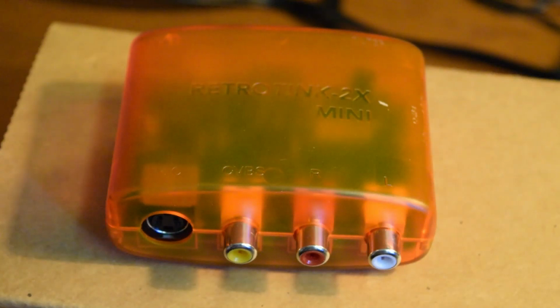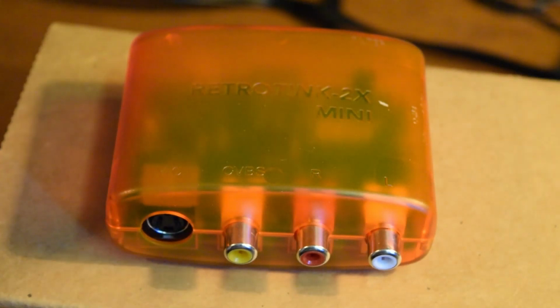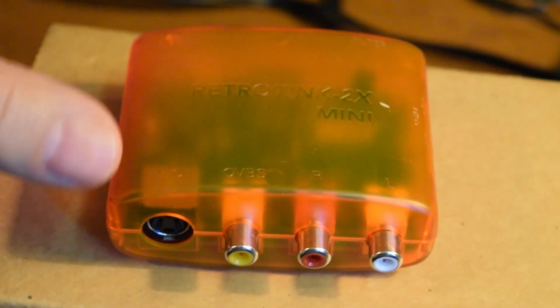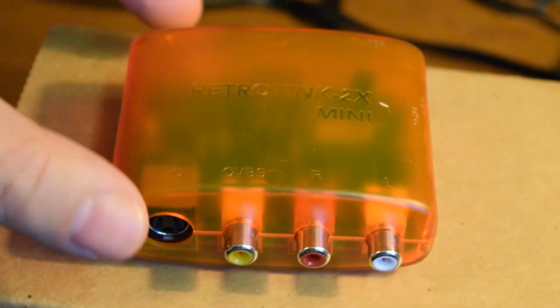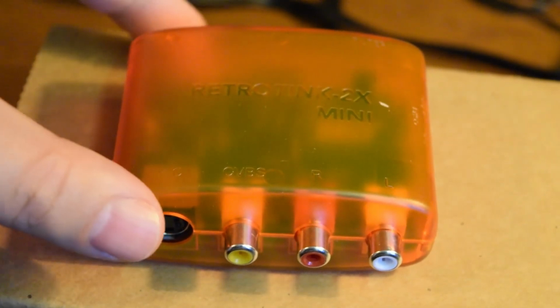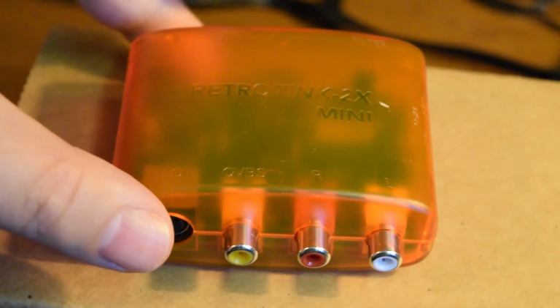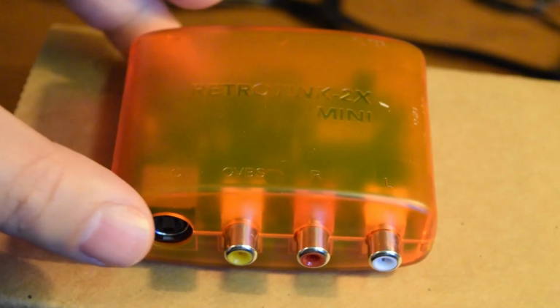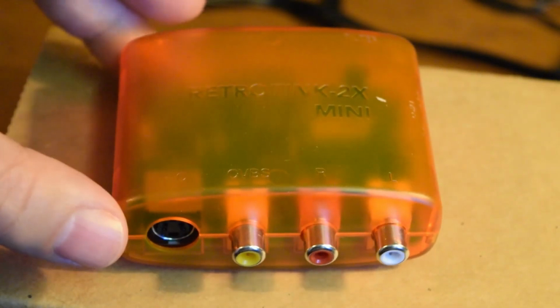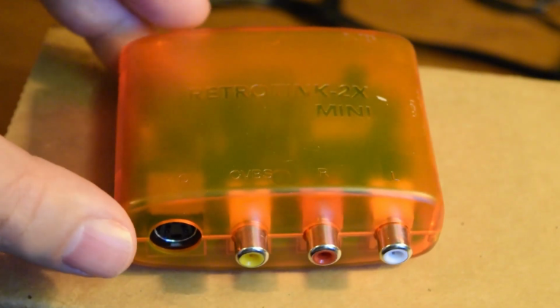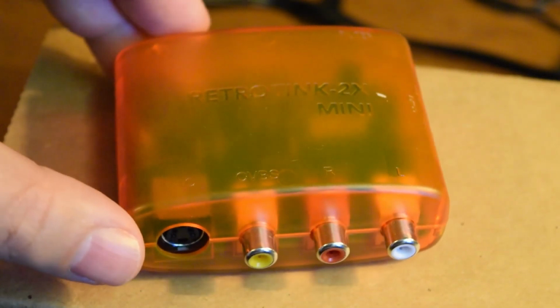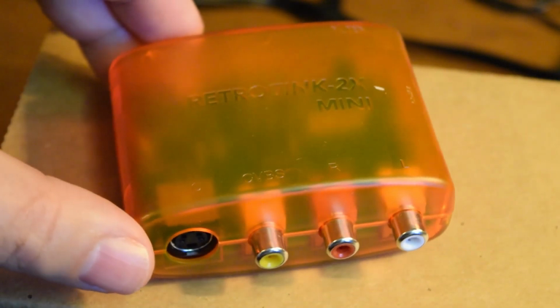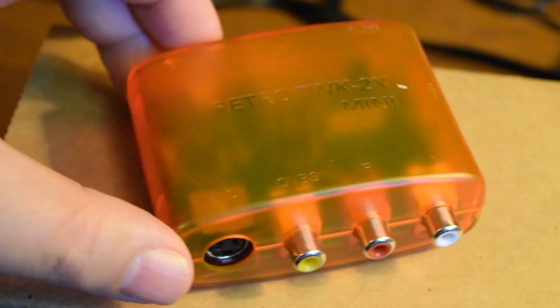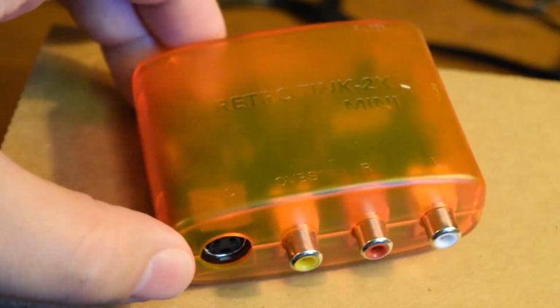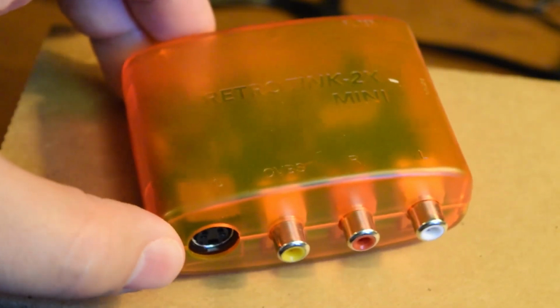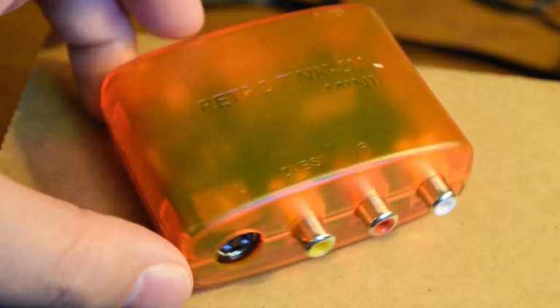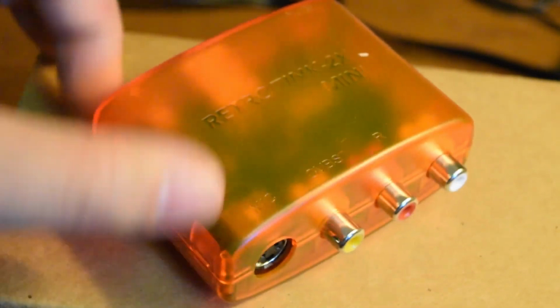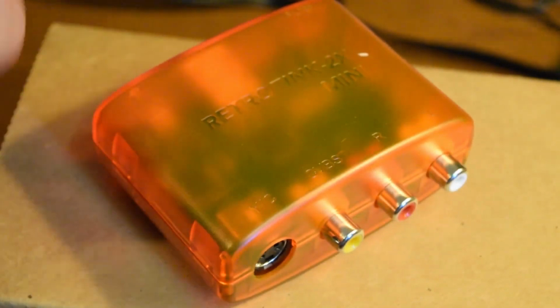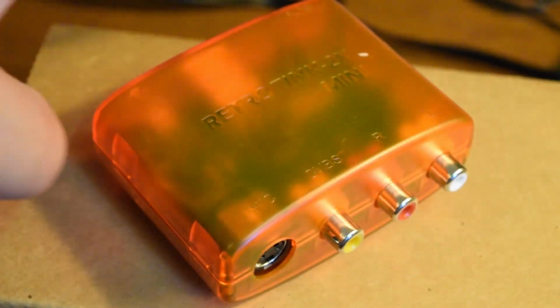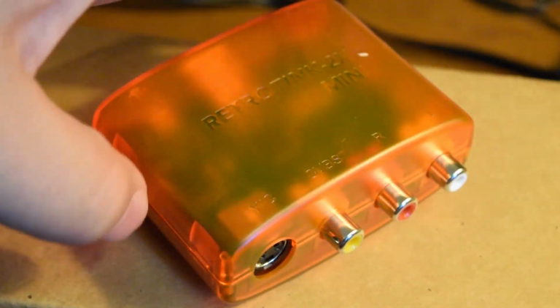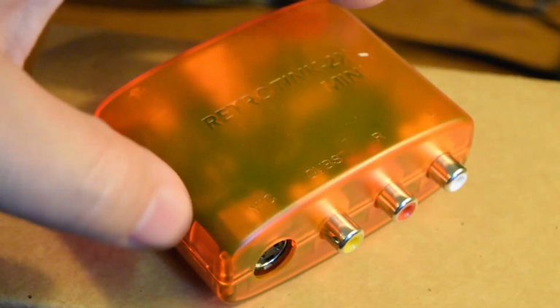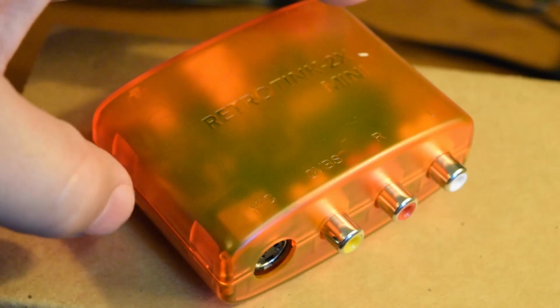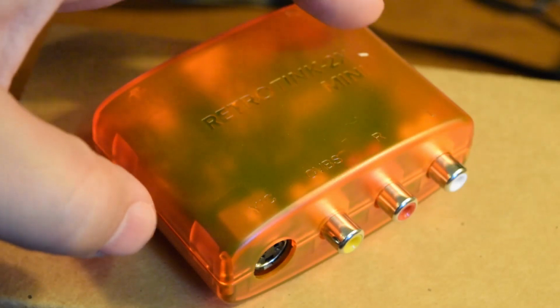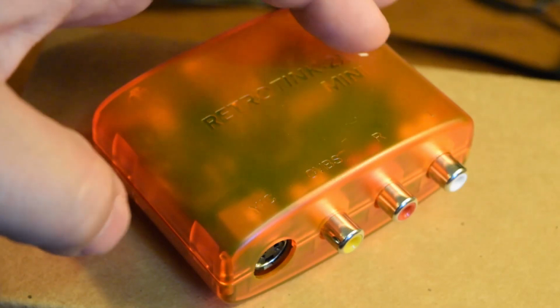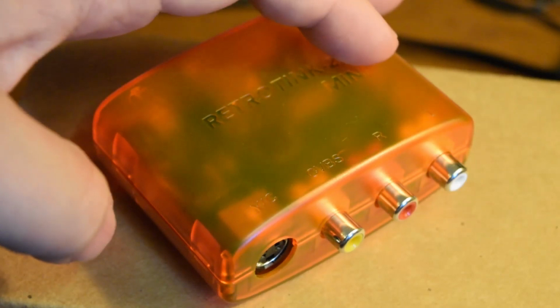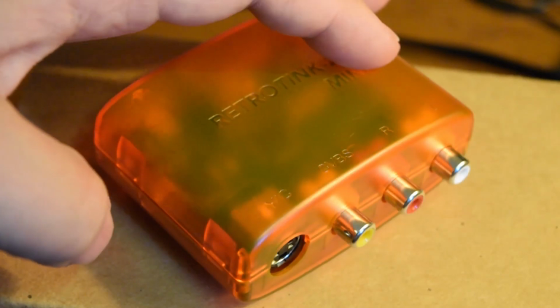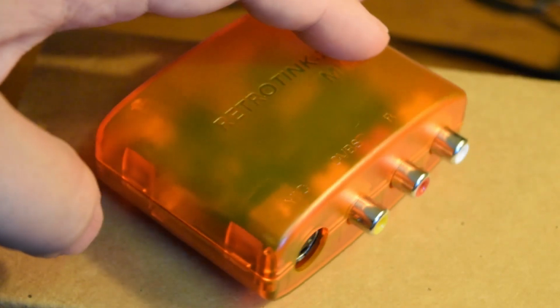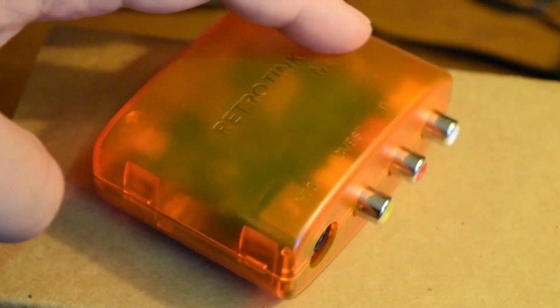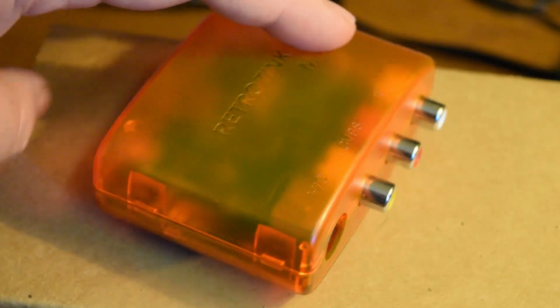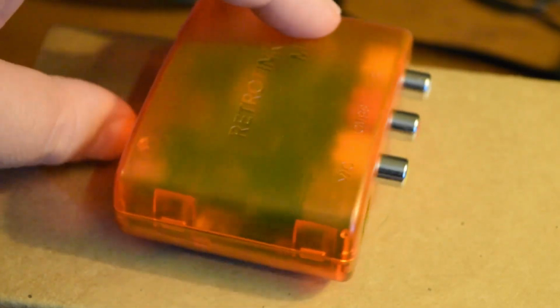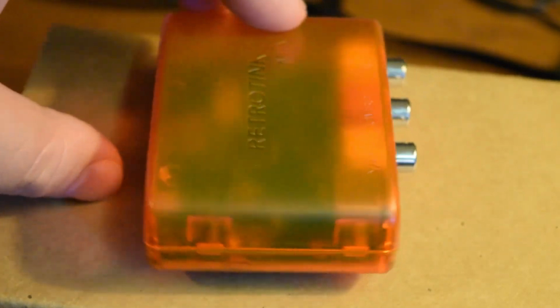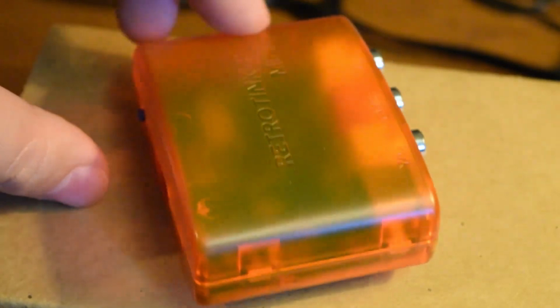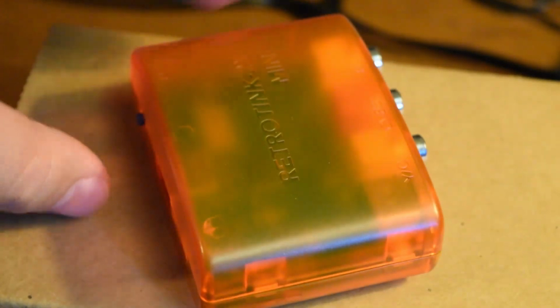This is the RetroTINK 2X Mini. I recently picked this thing up and we are going to take a look at it now.